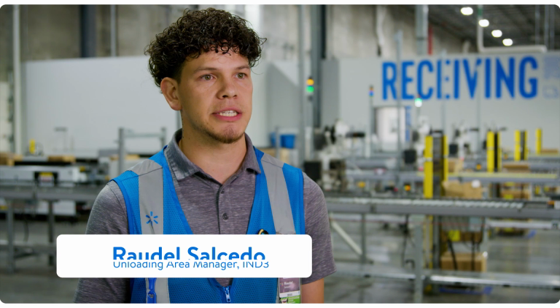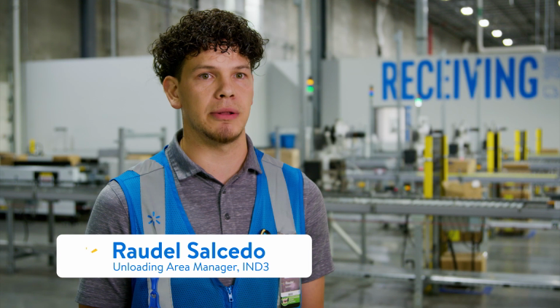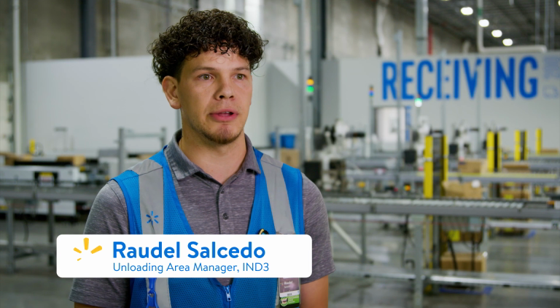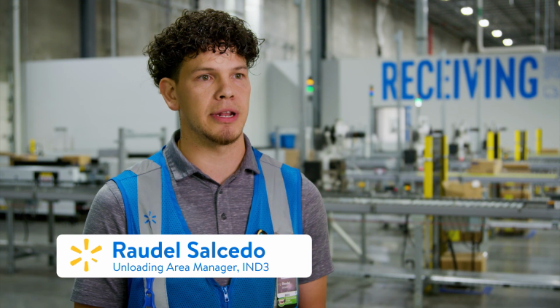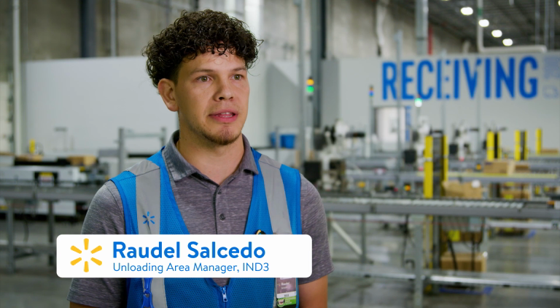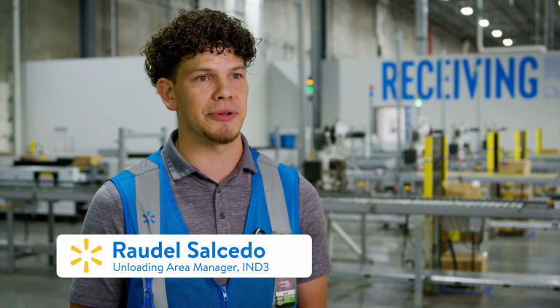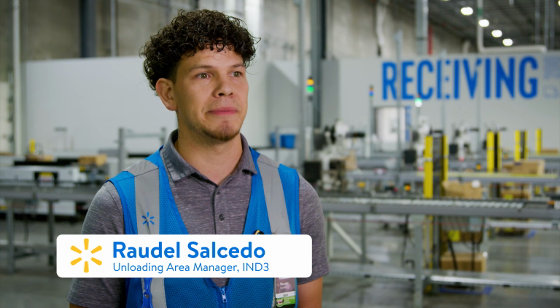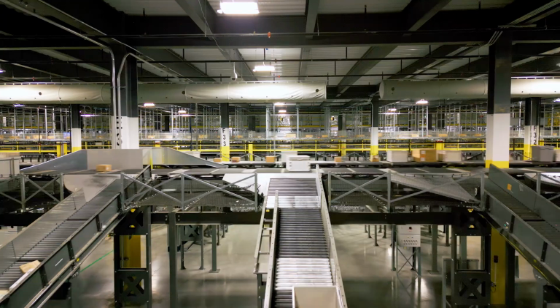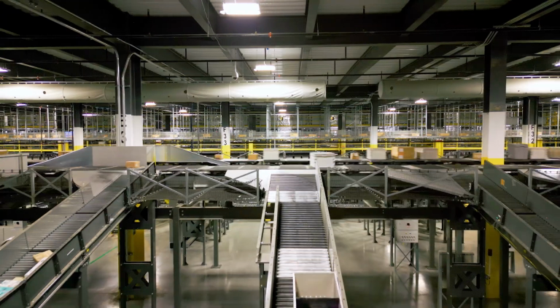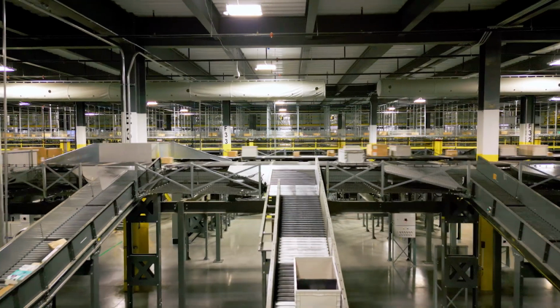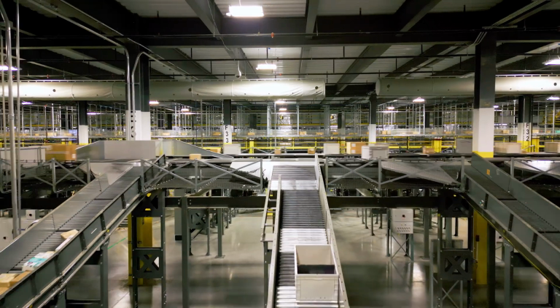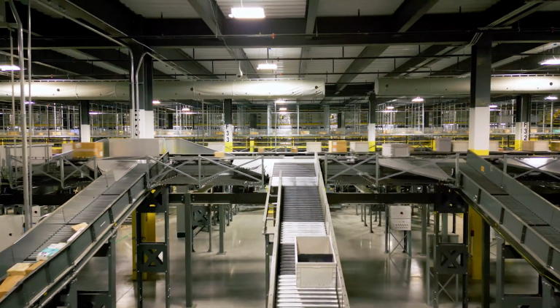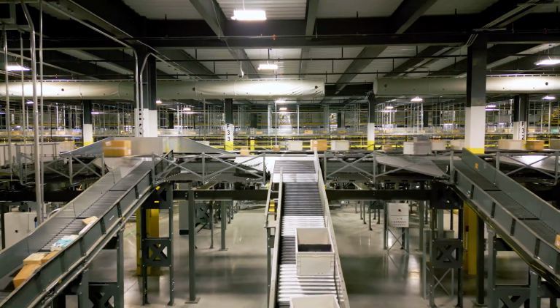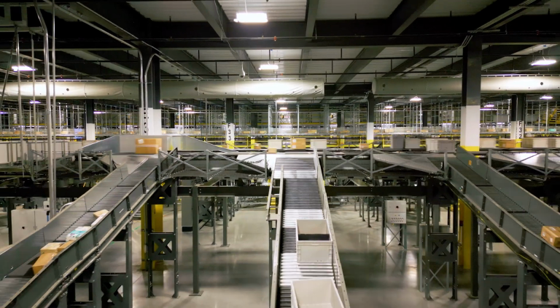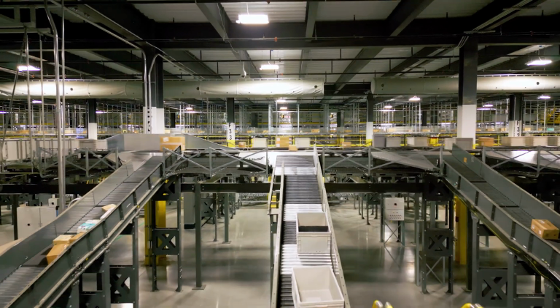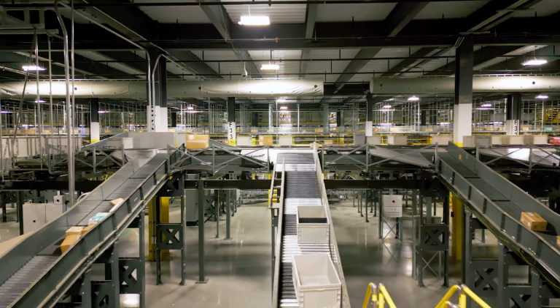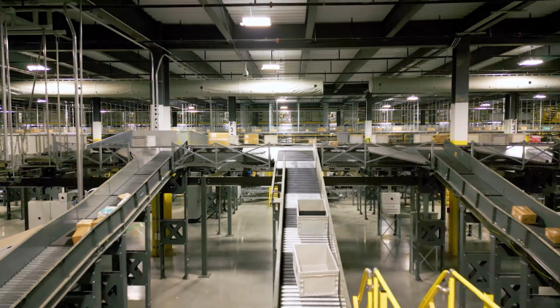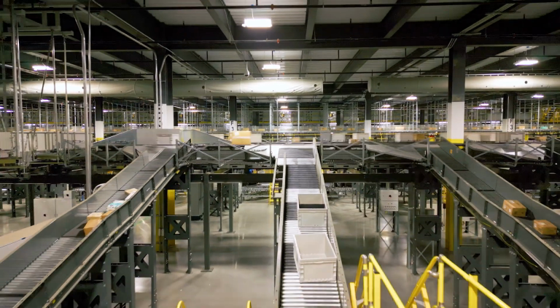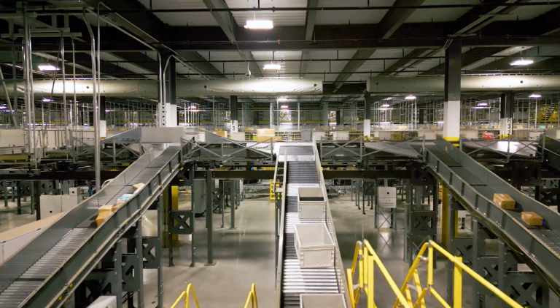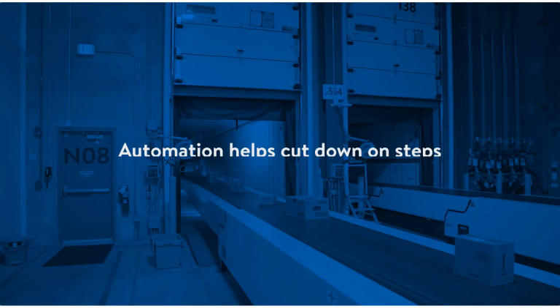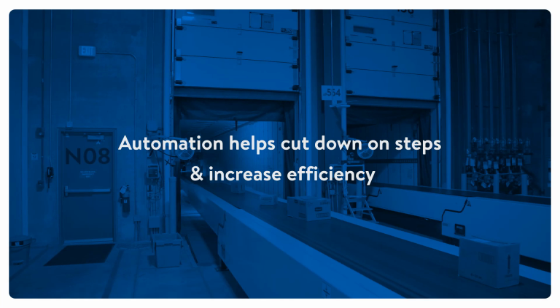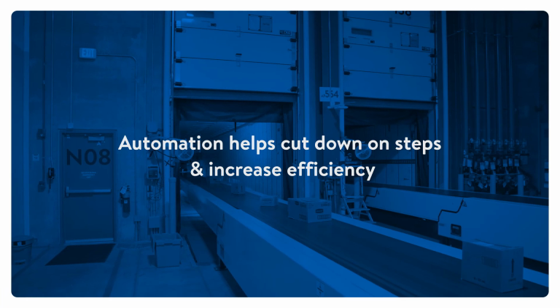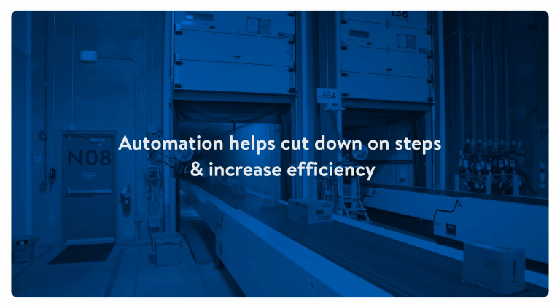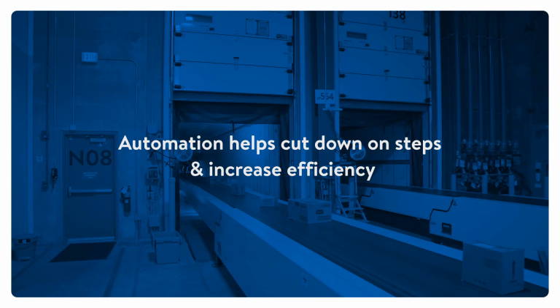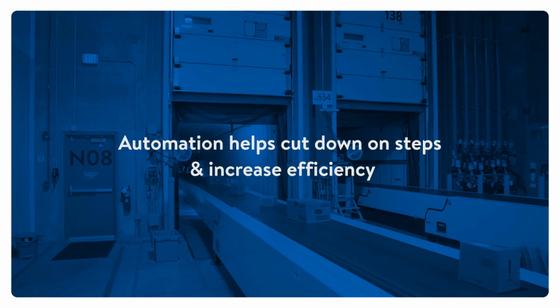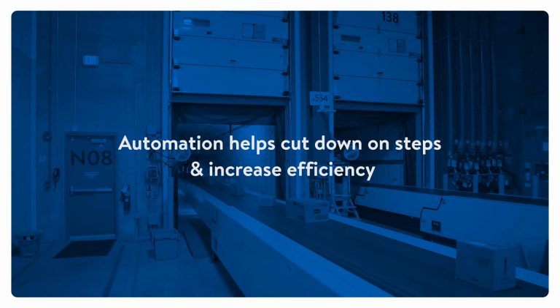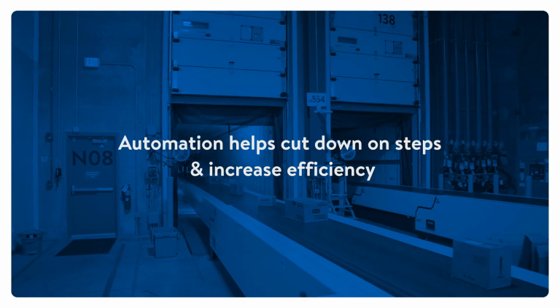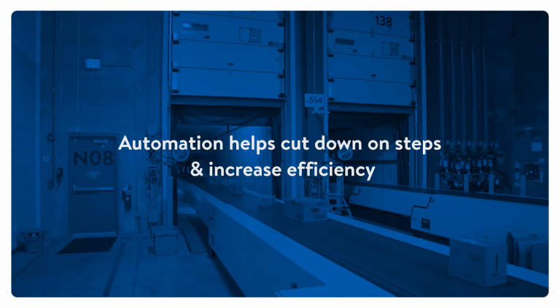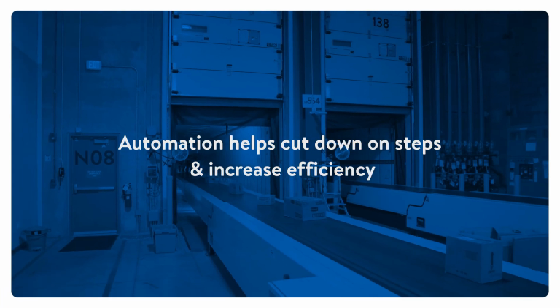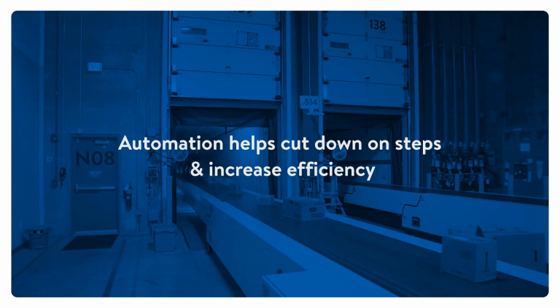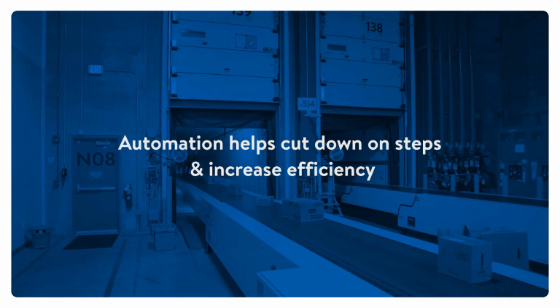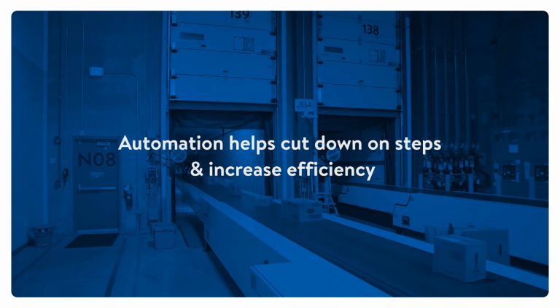Our first time walking into this next-gen building in Indy3, seeing all this automation, it was really, really overwhelming. Thirteen touches, taking it down to five — it's an amazing thing.